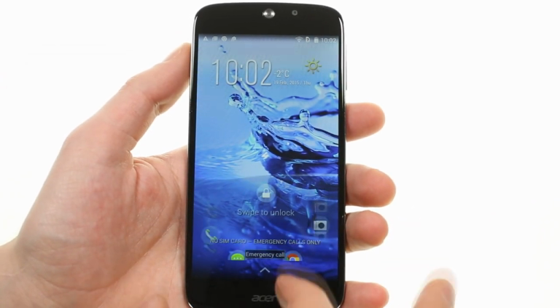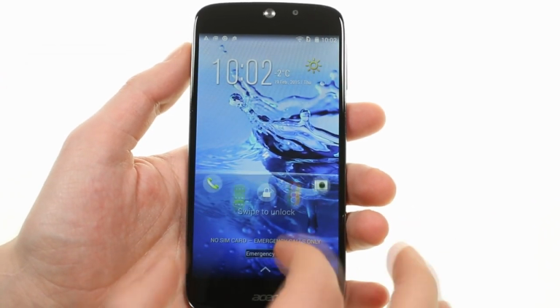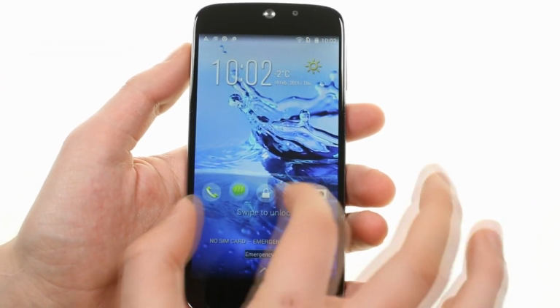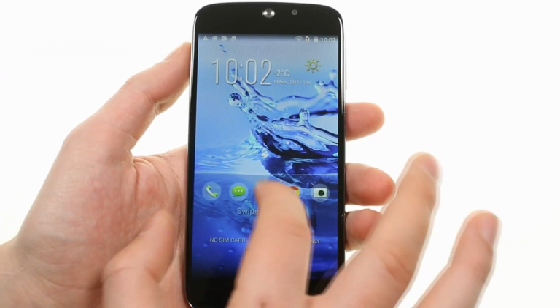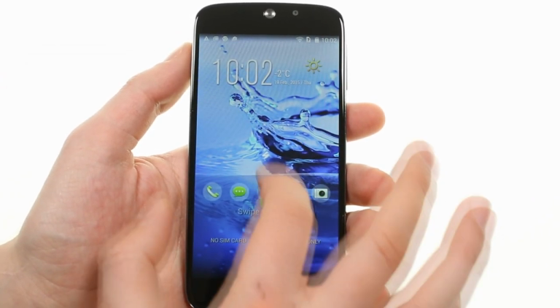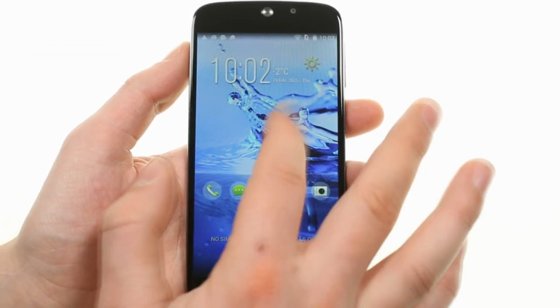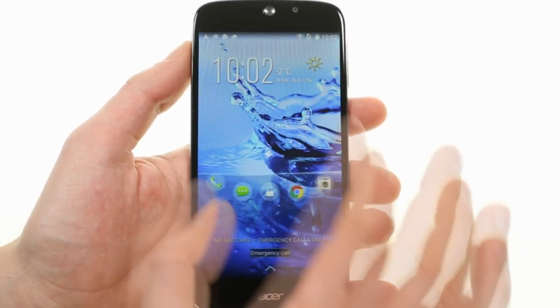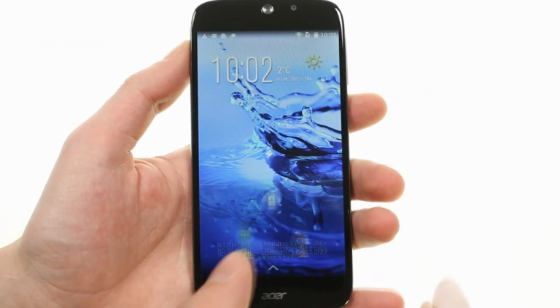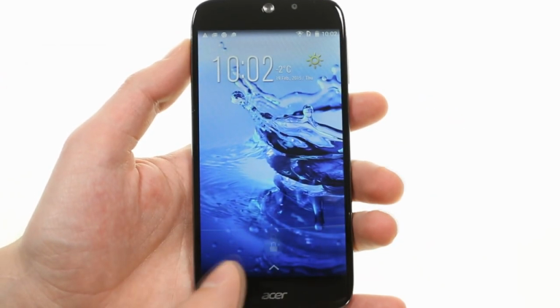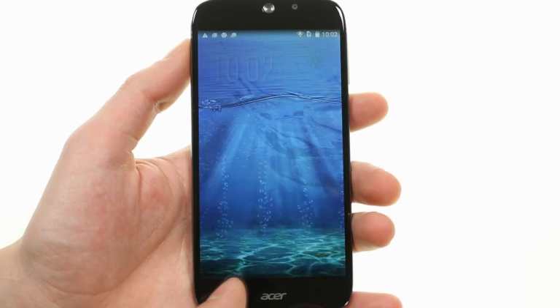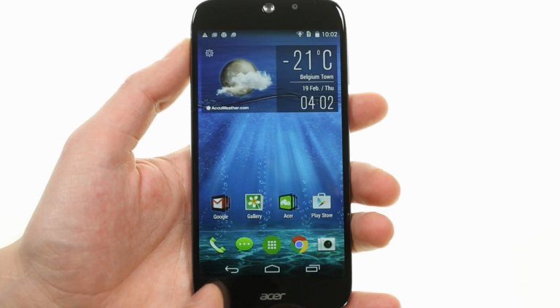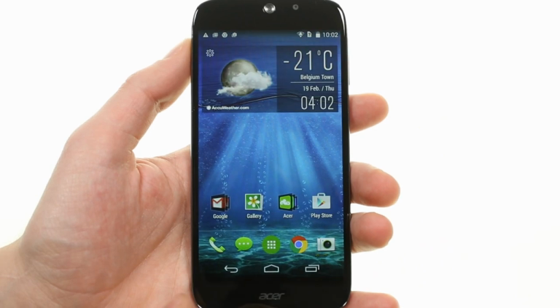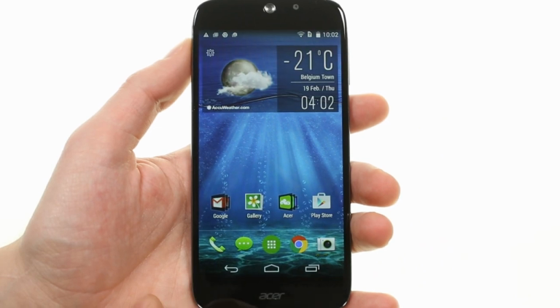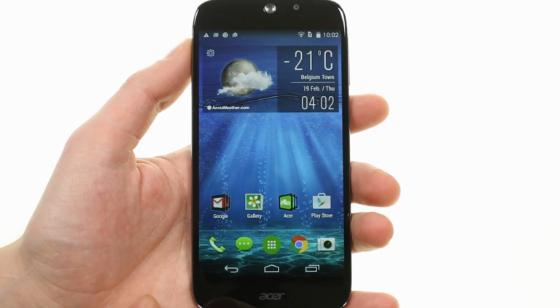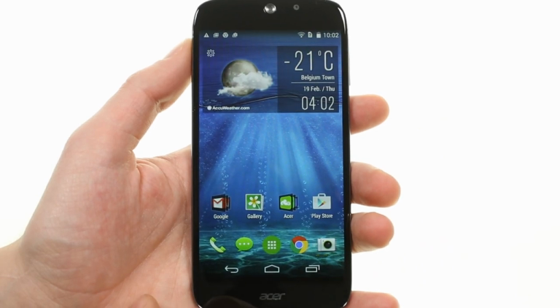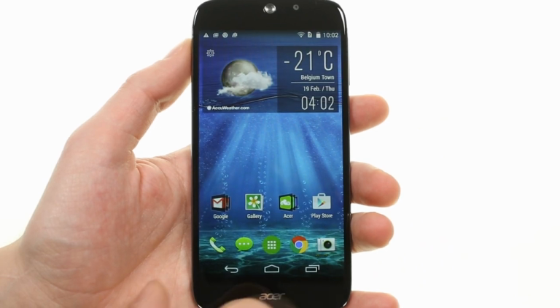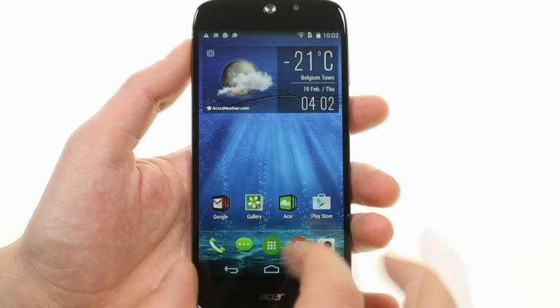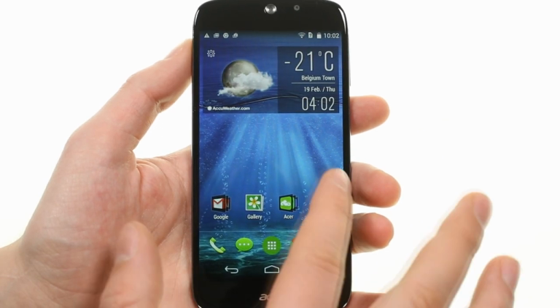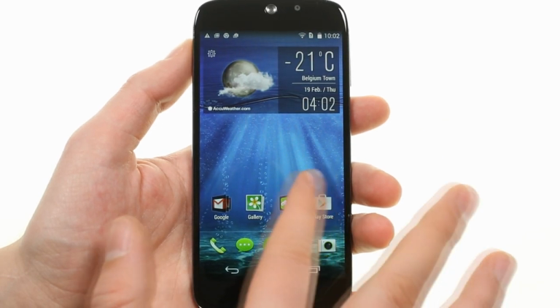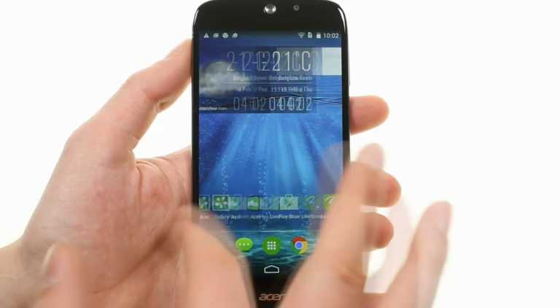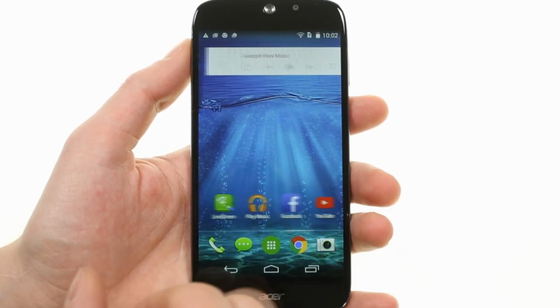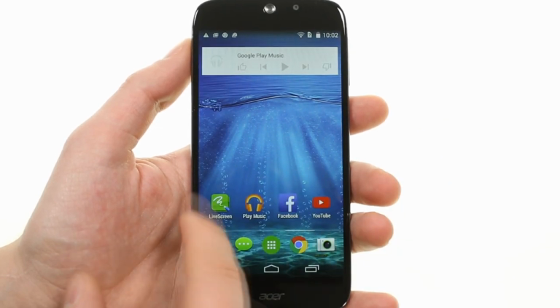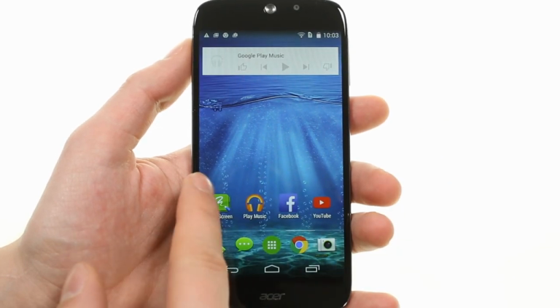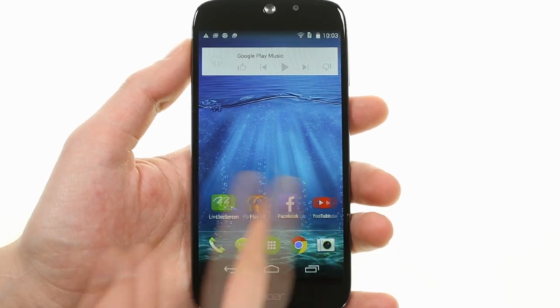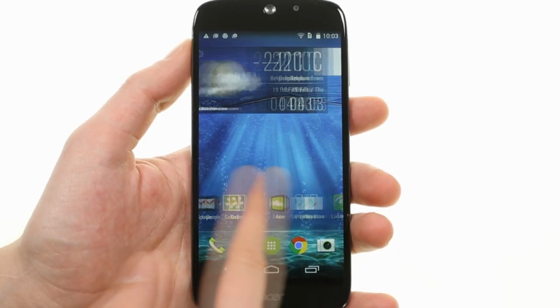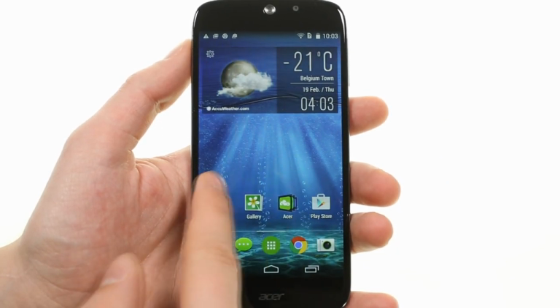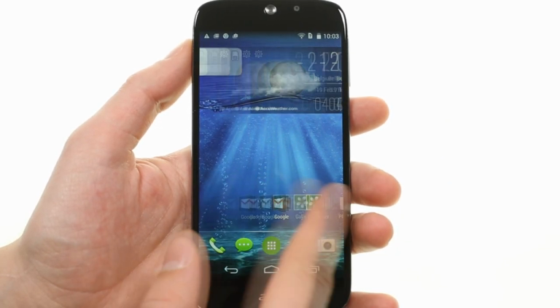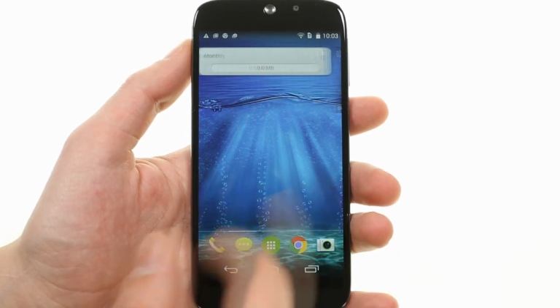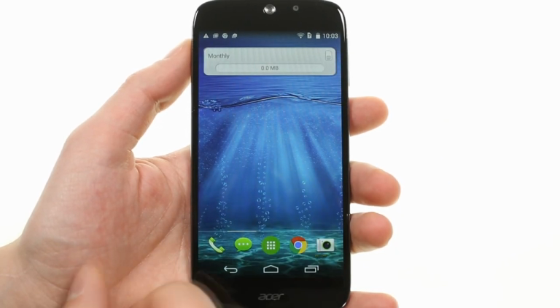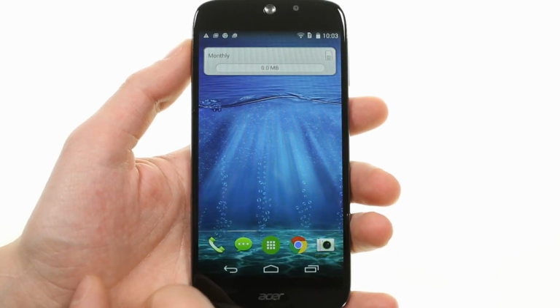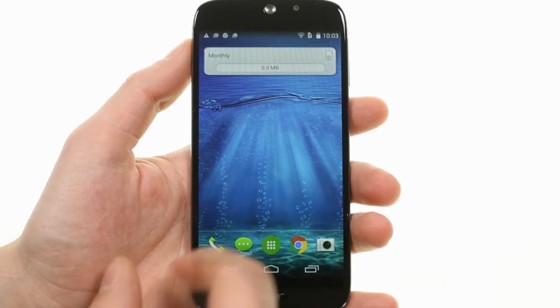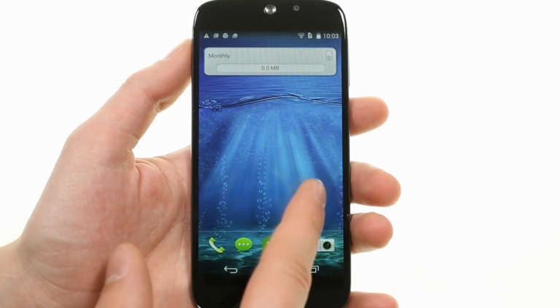The Acer Liquid JDes uses an octa-core MediaTek chipset and 2GB of RAM.